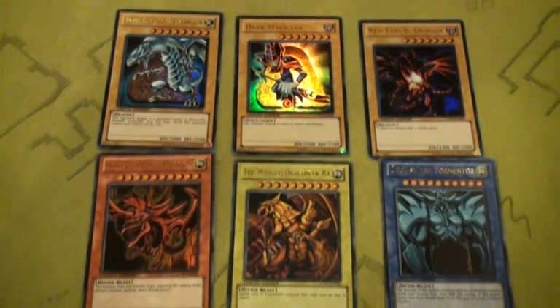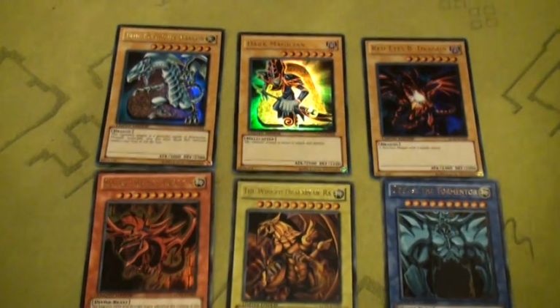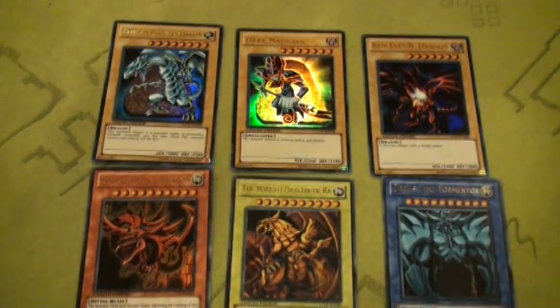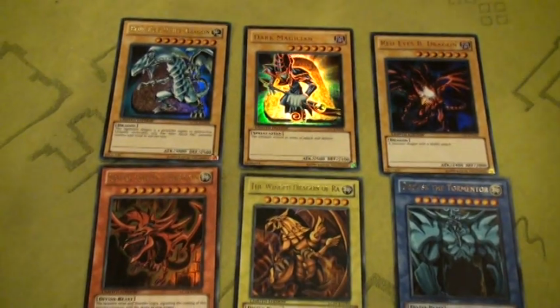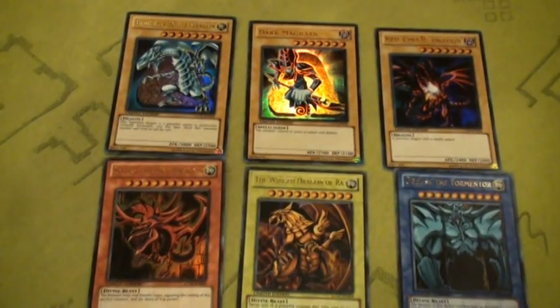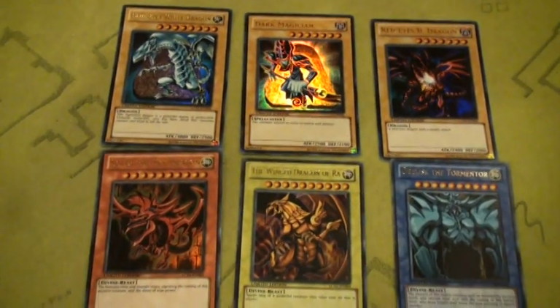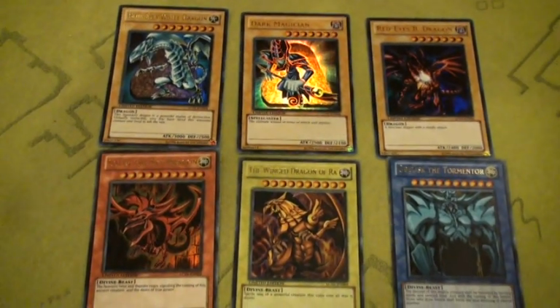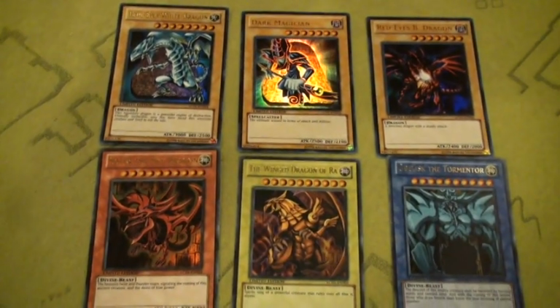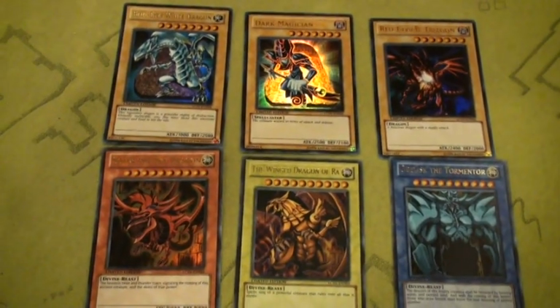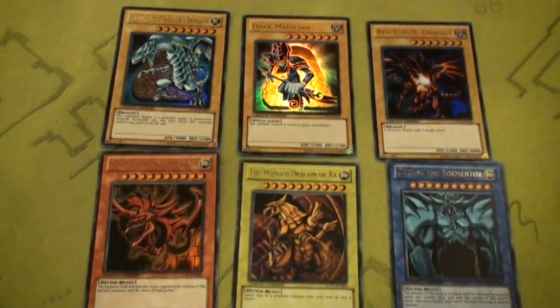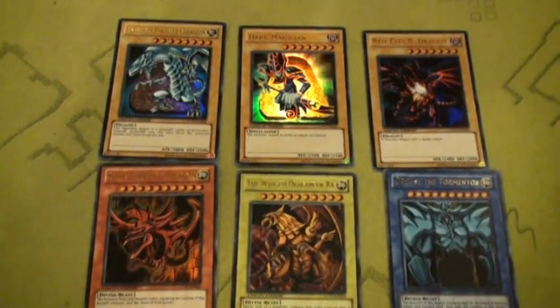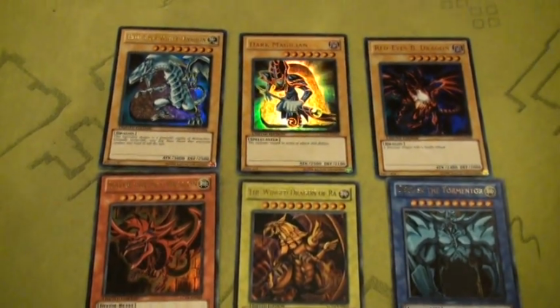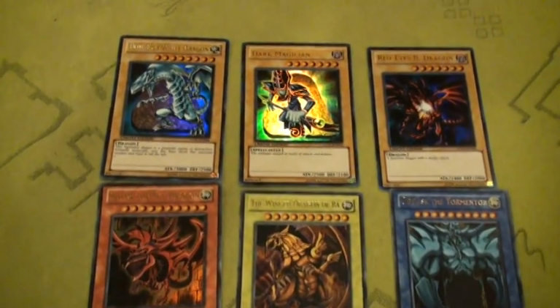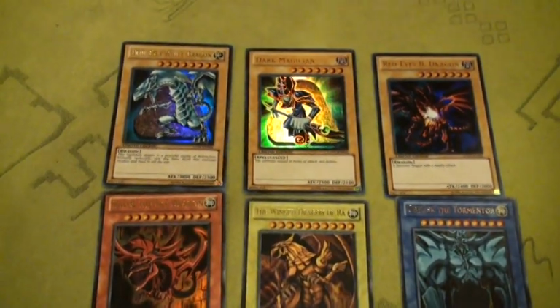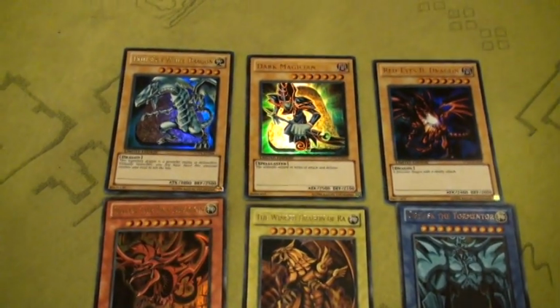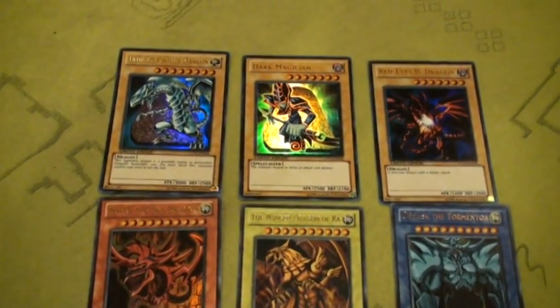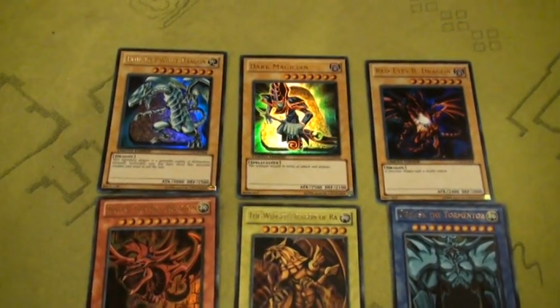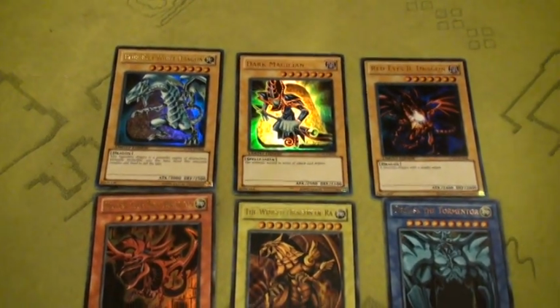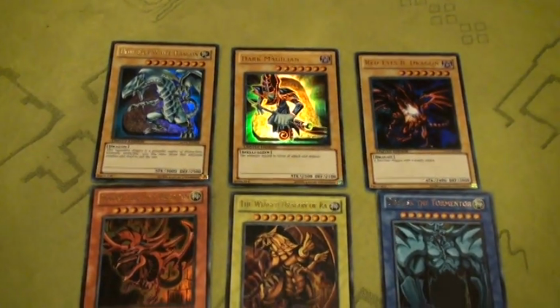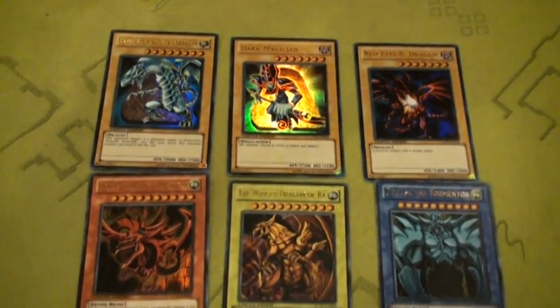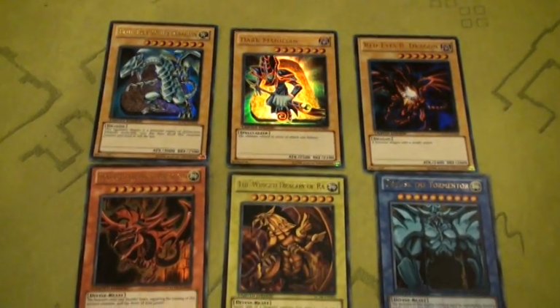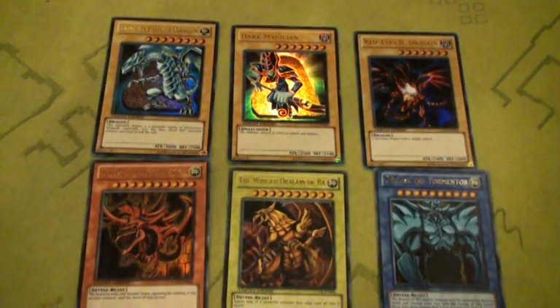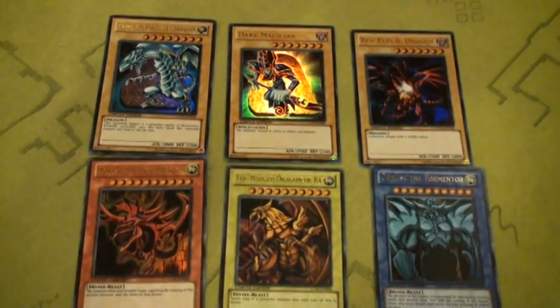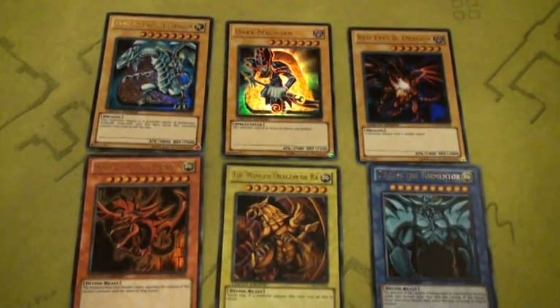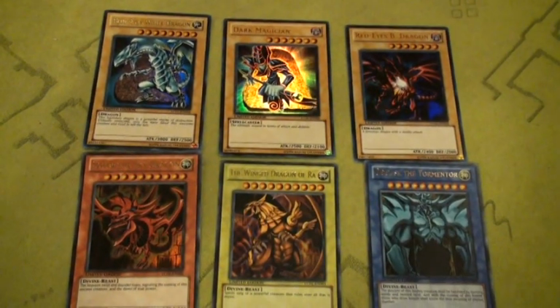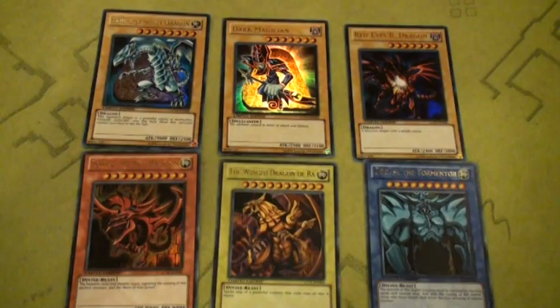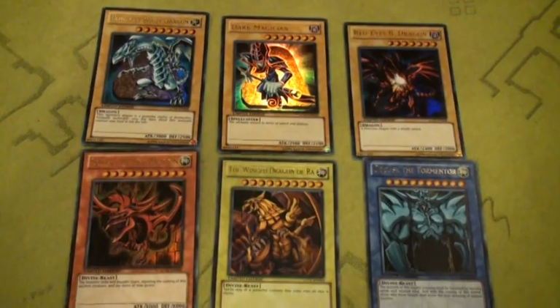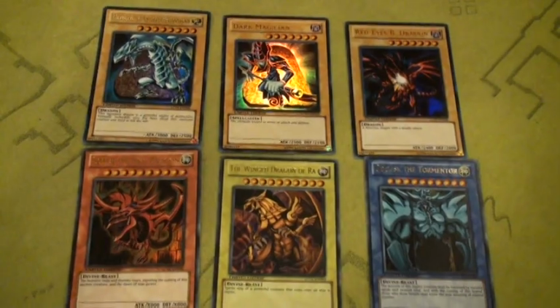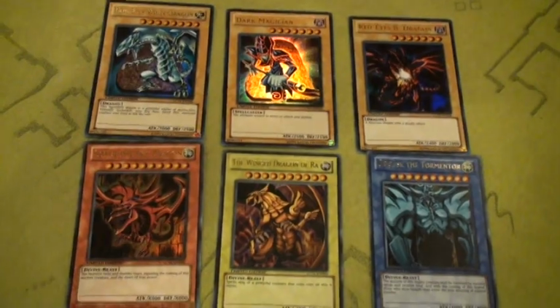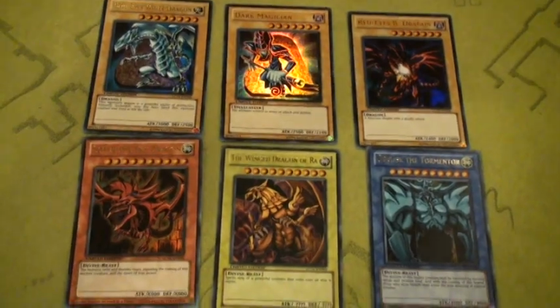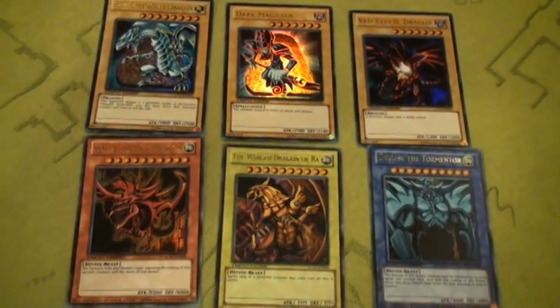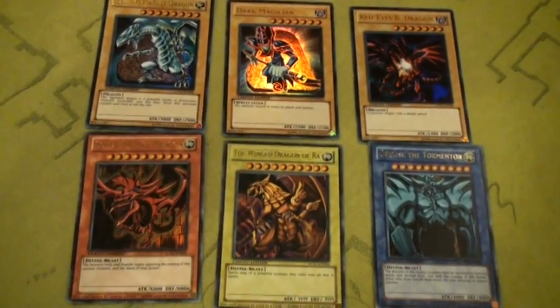These are the promo cards that come with it: Blue Eyes, Dark Magician, Red Eyes, and the three God cards.